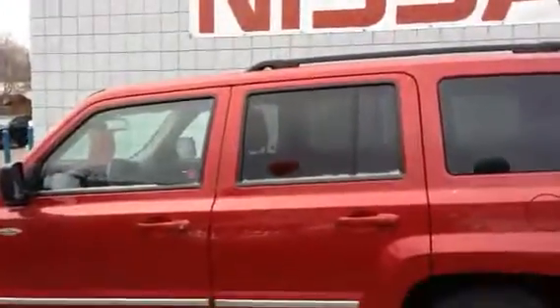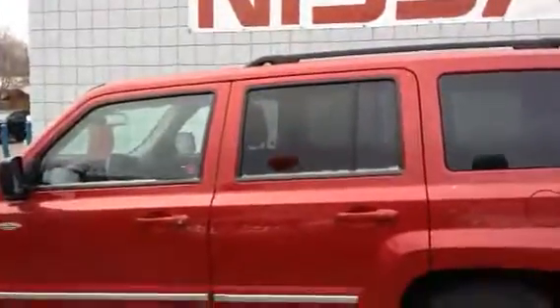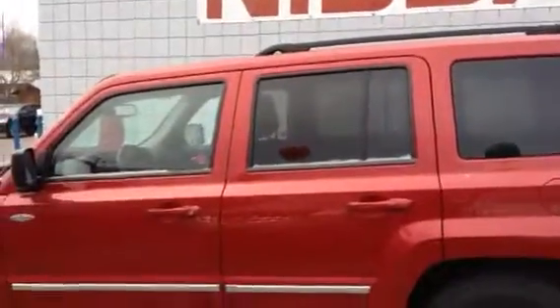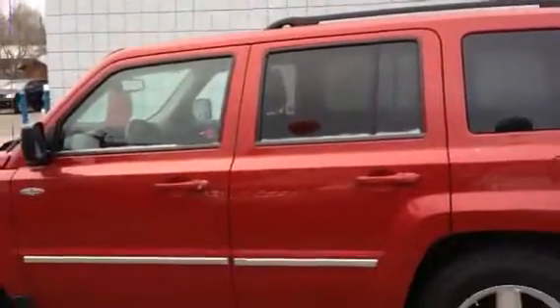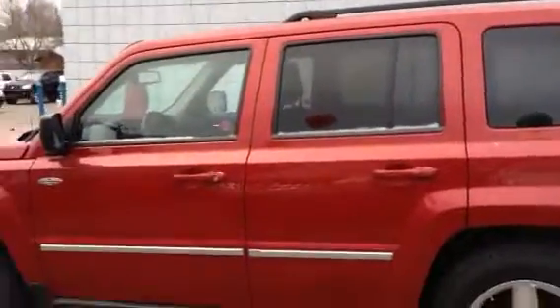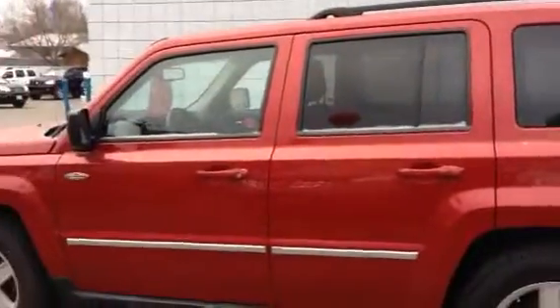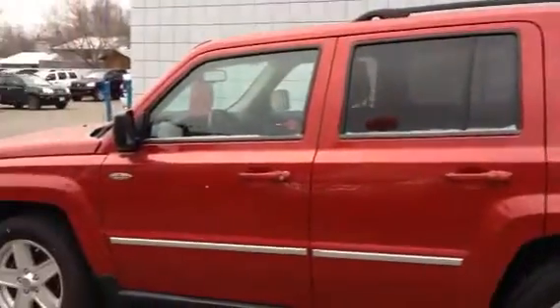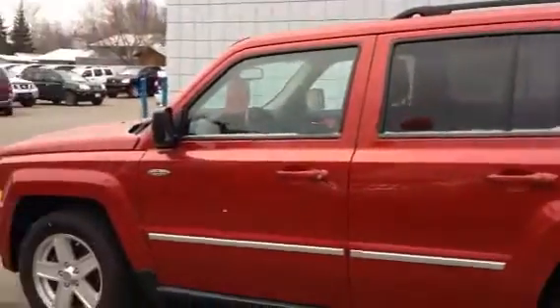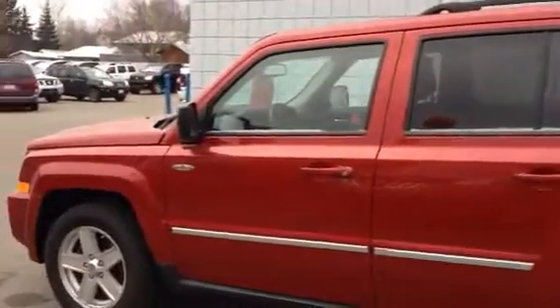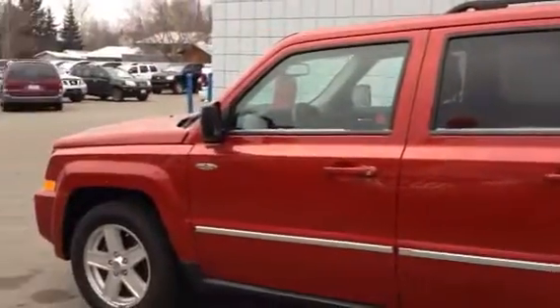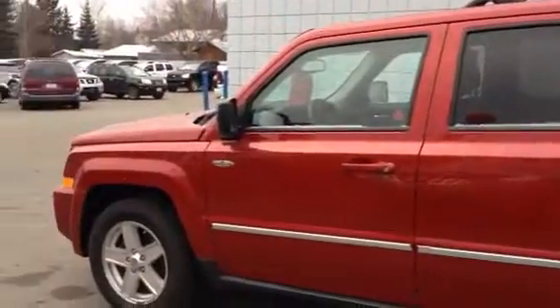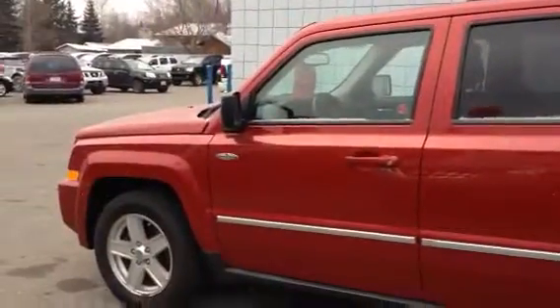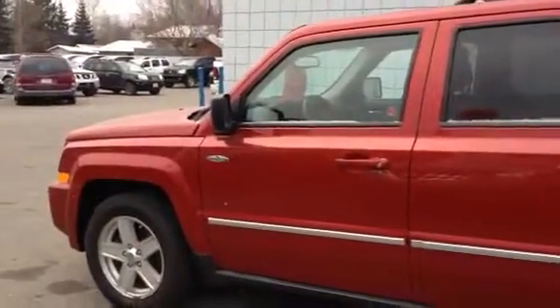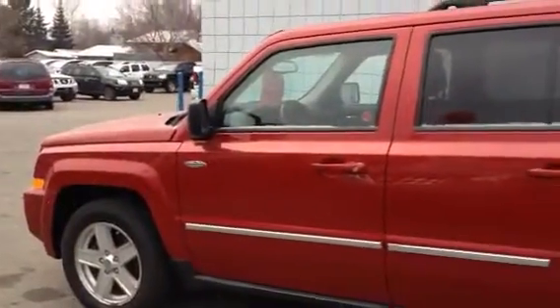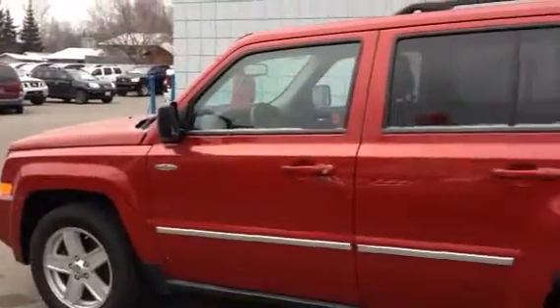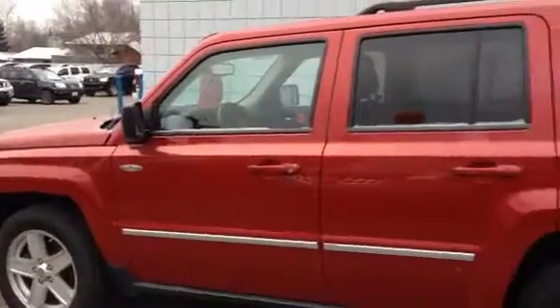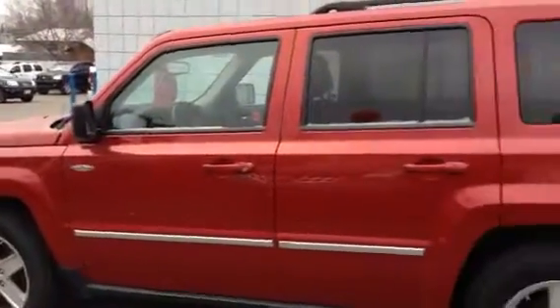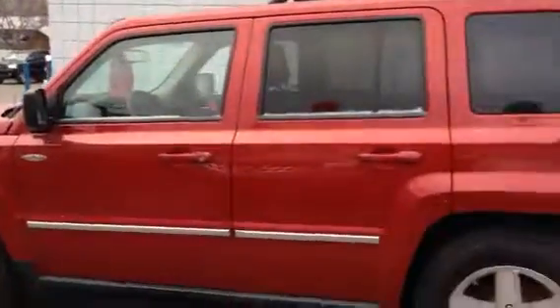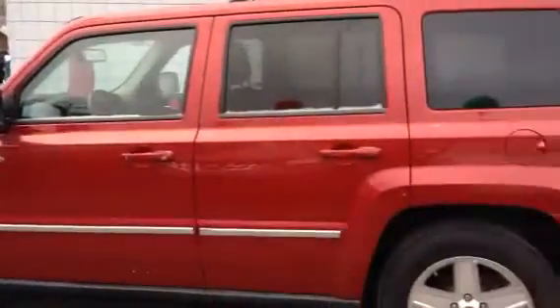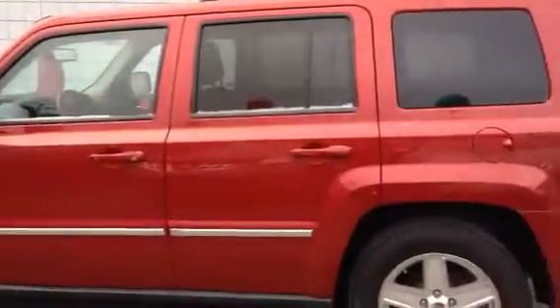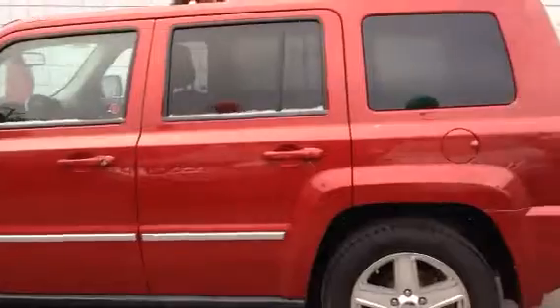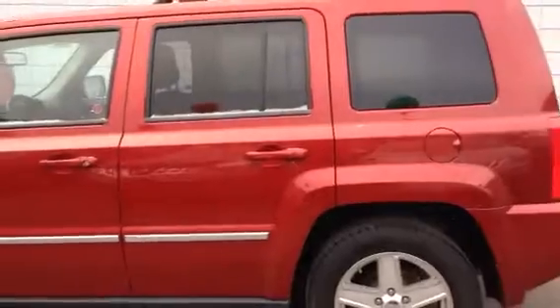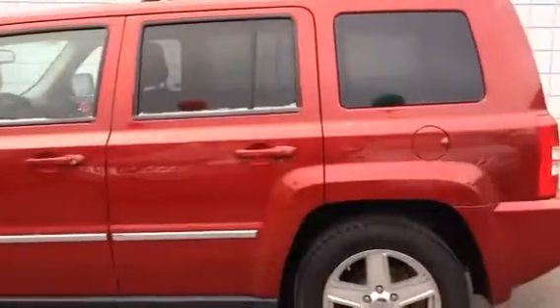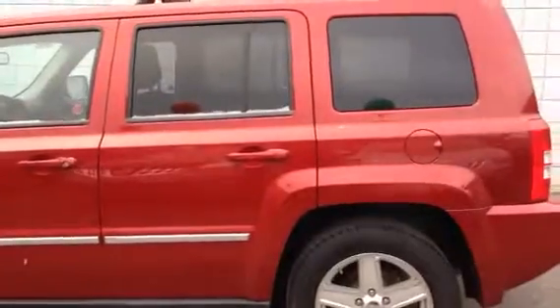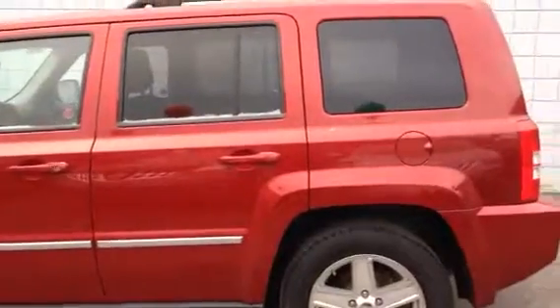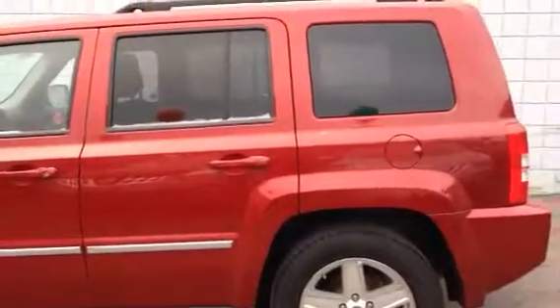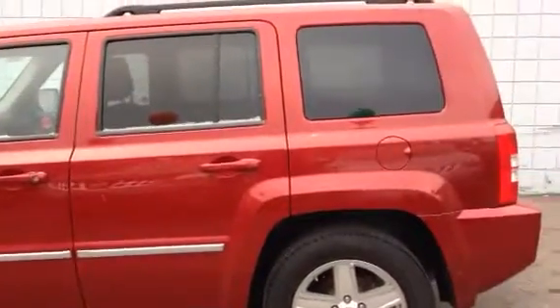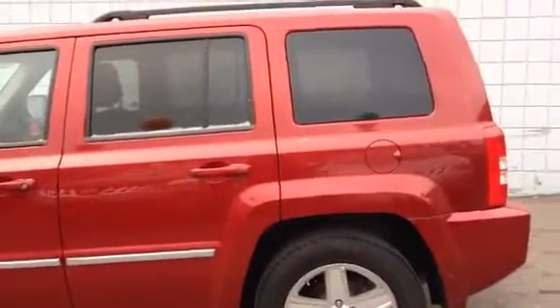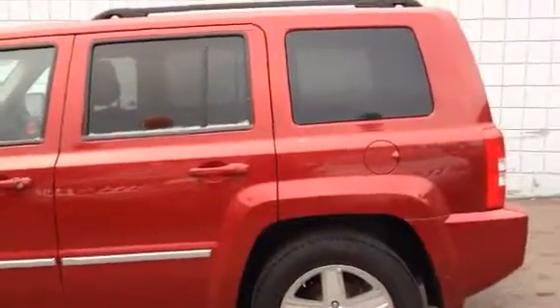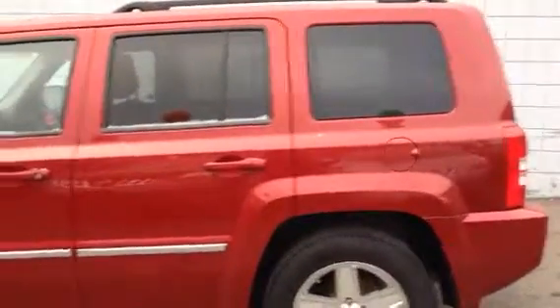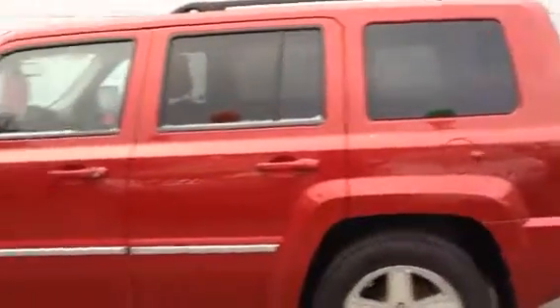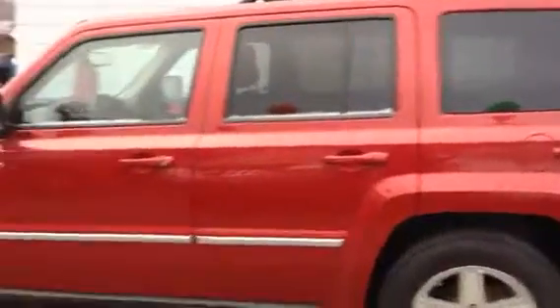Good morning Kevin, Ty here at Northland Nissan. I'm going to shoot you off a quick video of the 2010 Jeep Patriot you inquired about today.